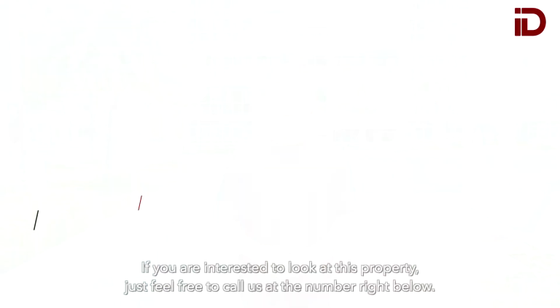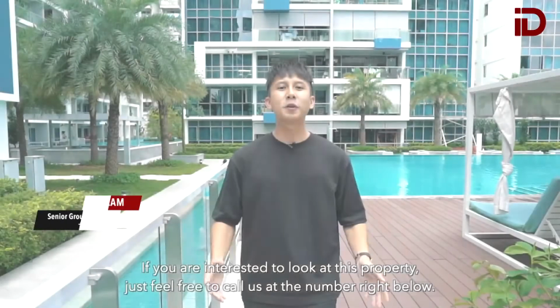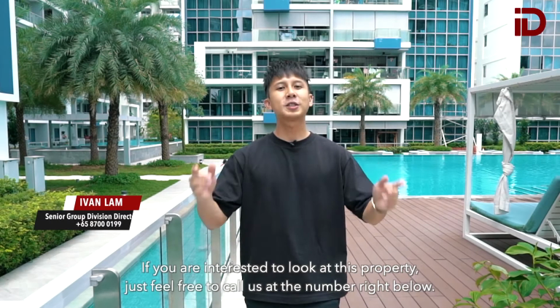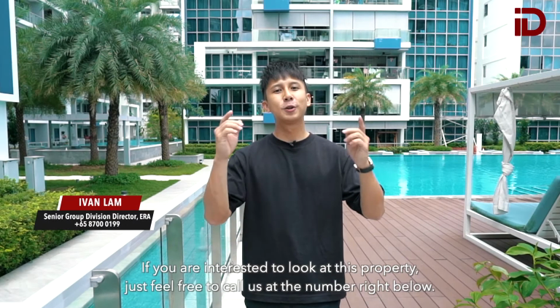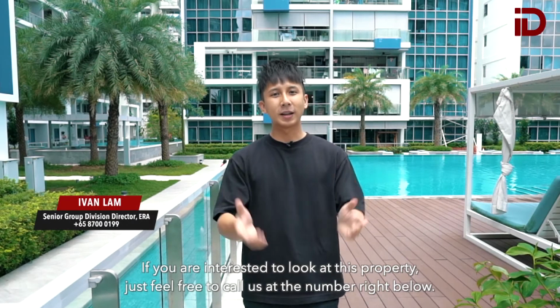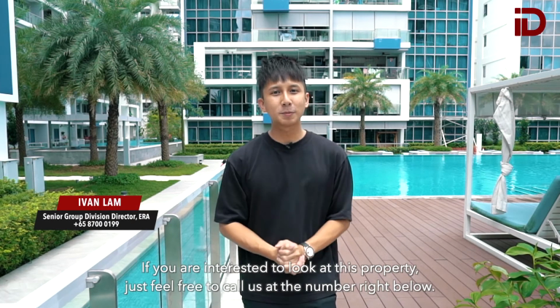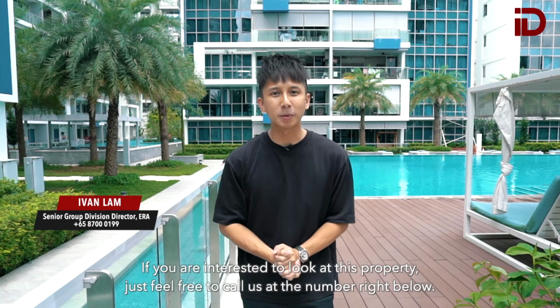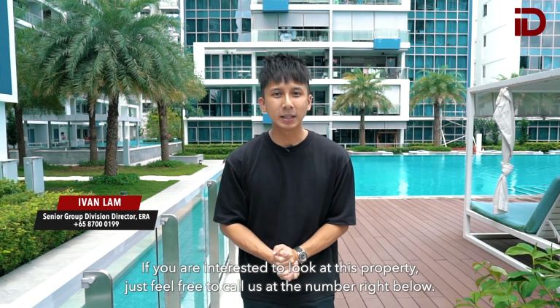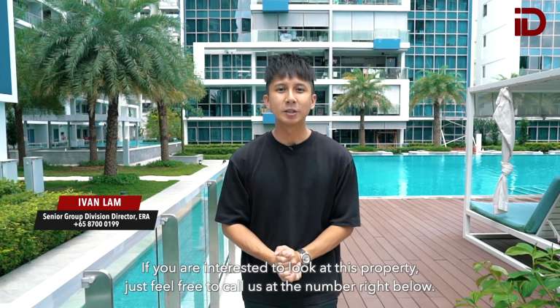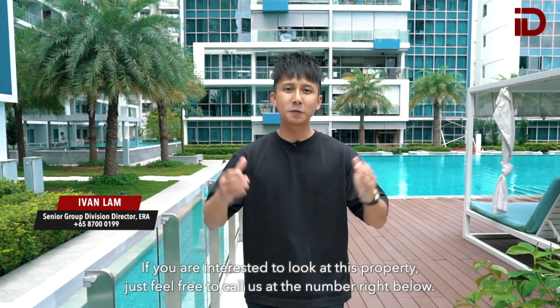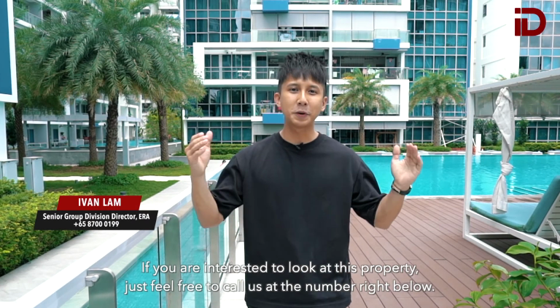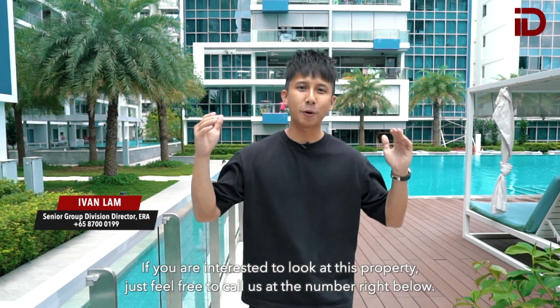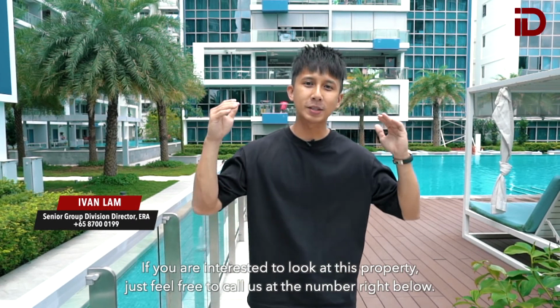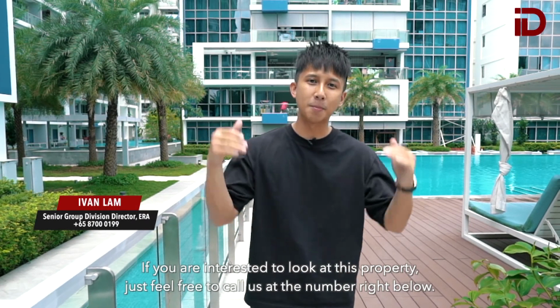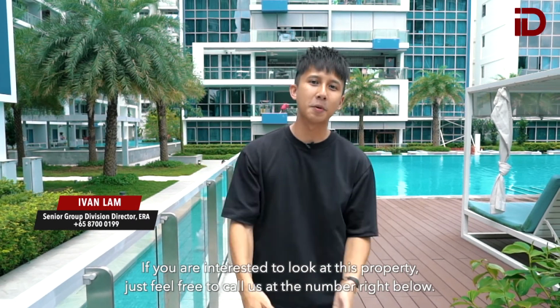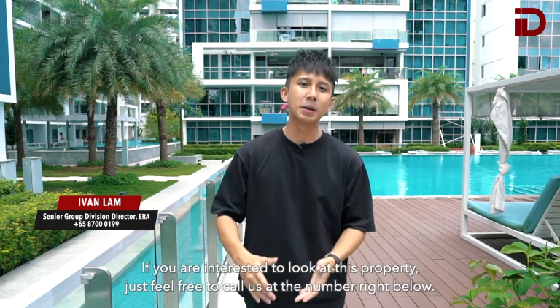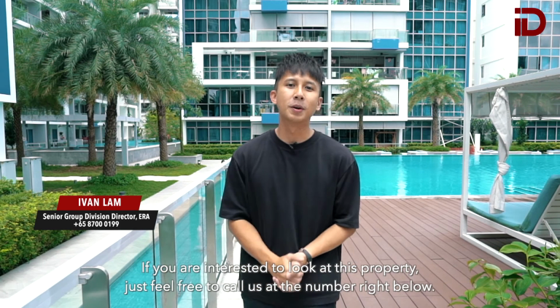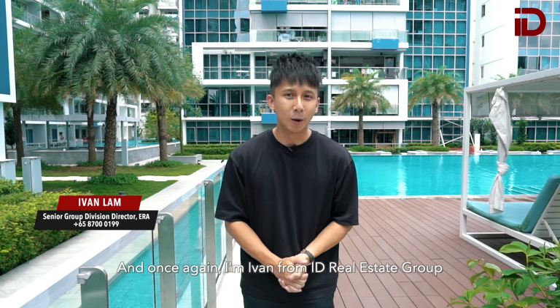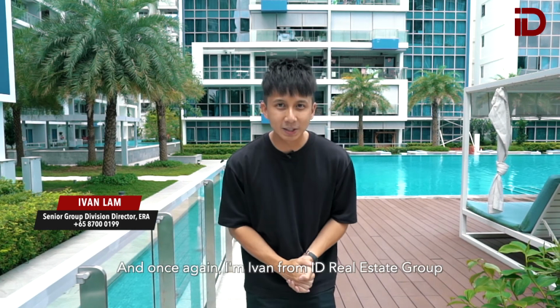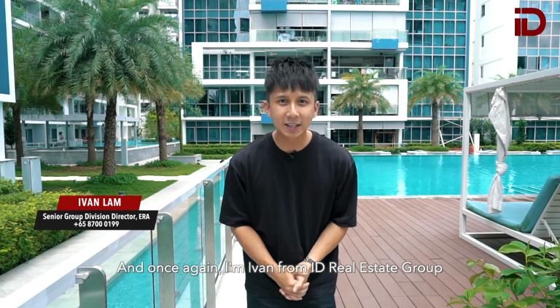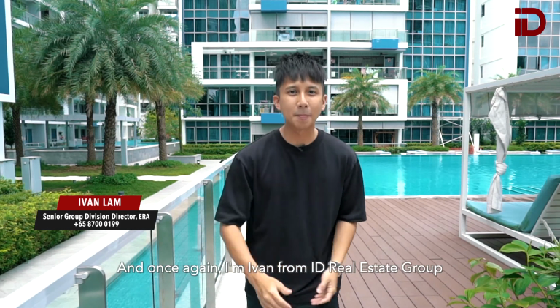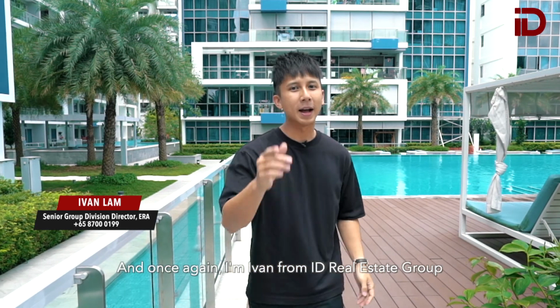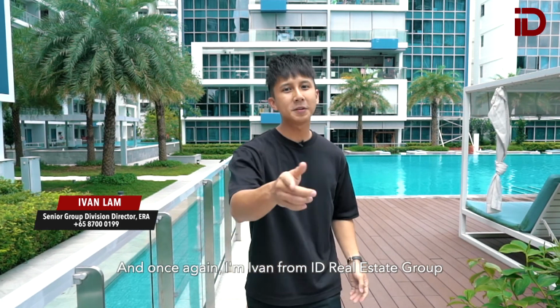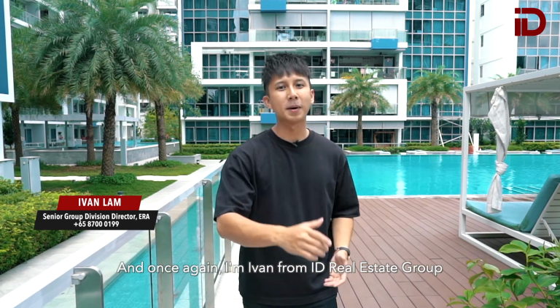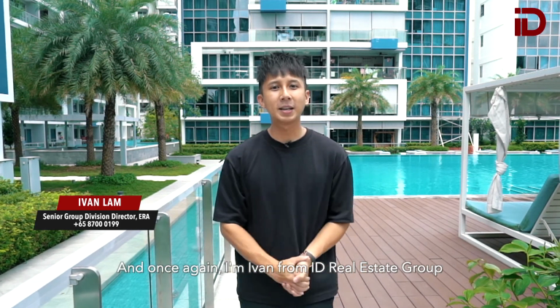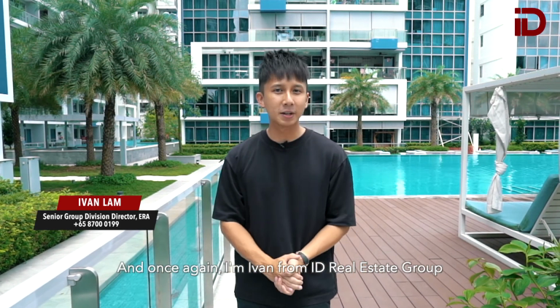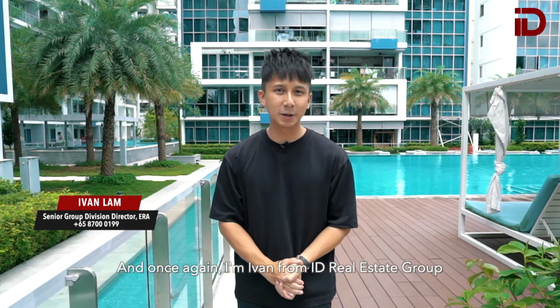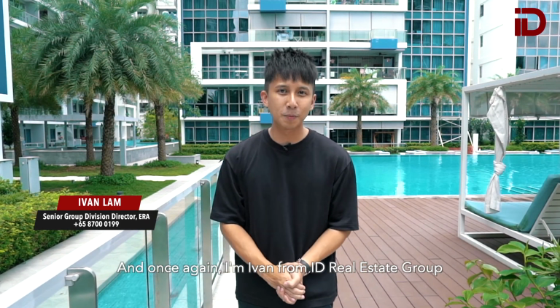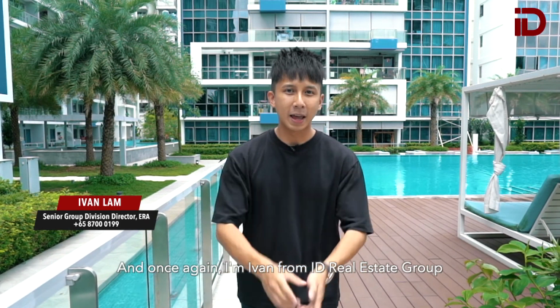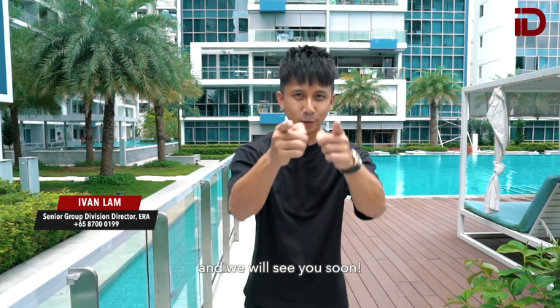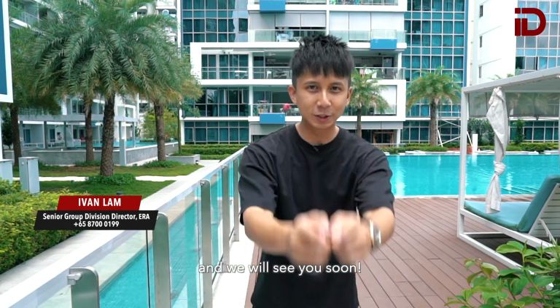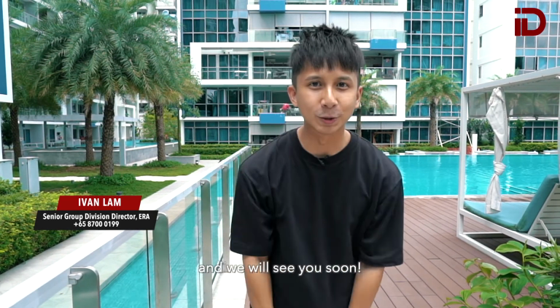If you are interested to look at this property, just feel free to call us at the number right below. Once again, I am Ivan from ID Real Estate Group and we will see you soon.